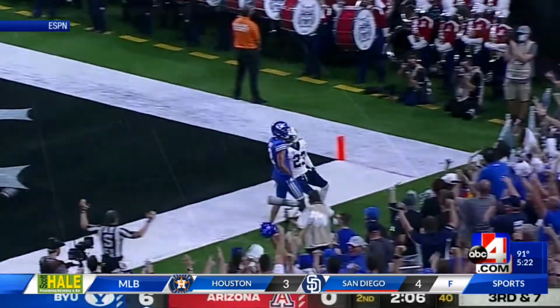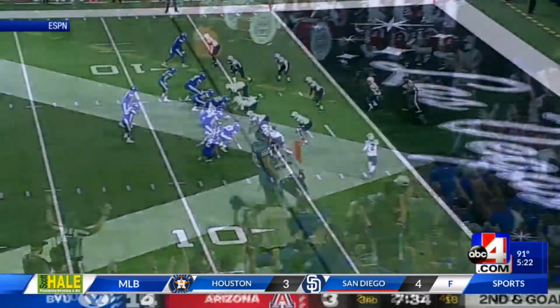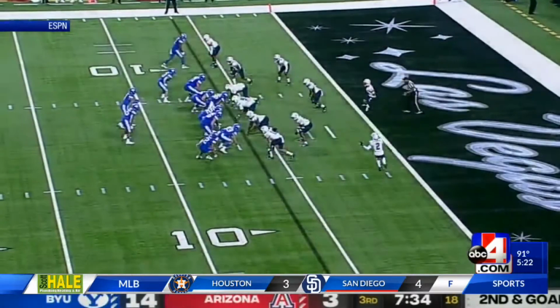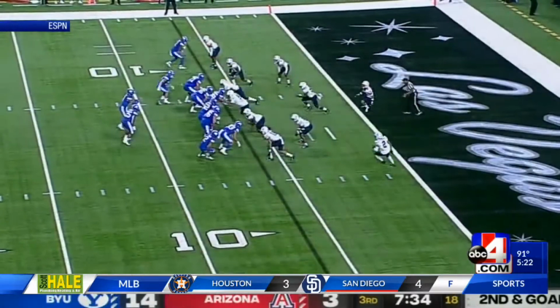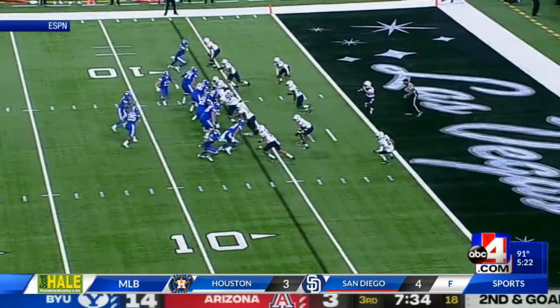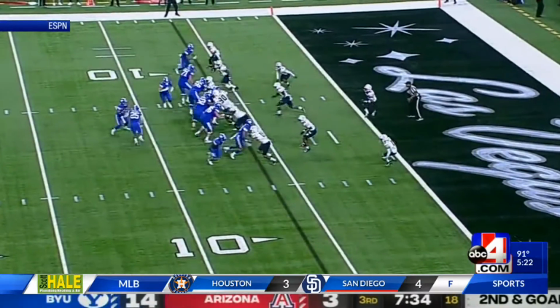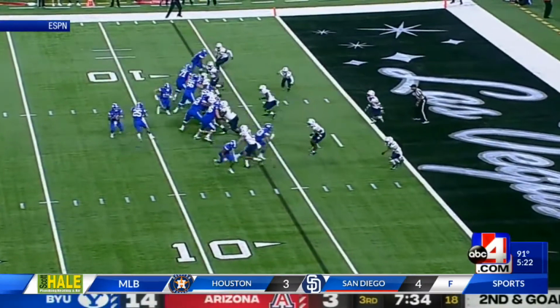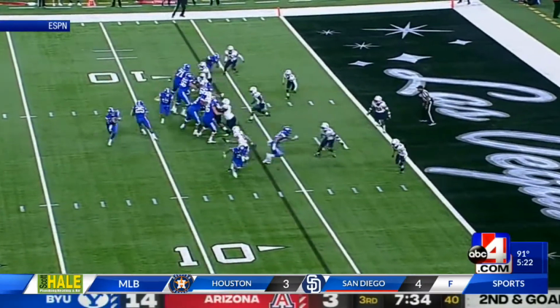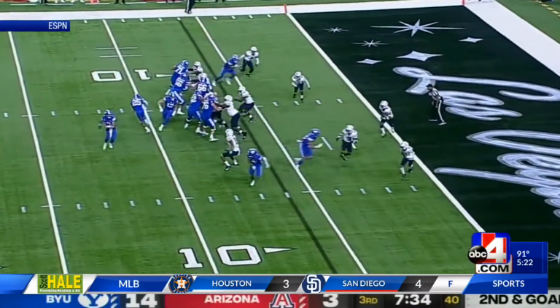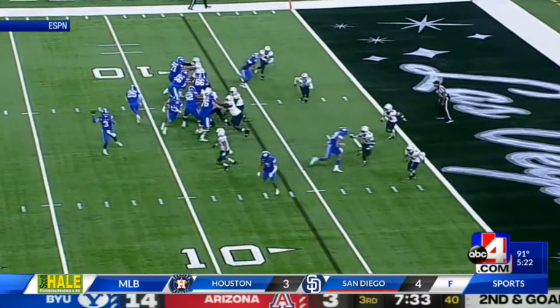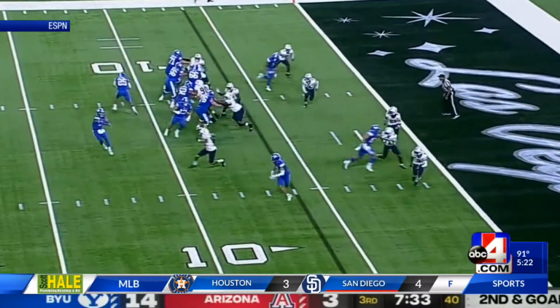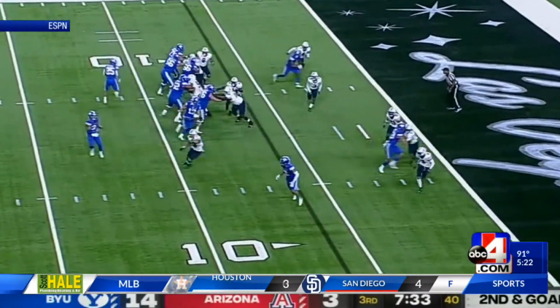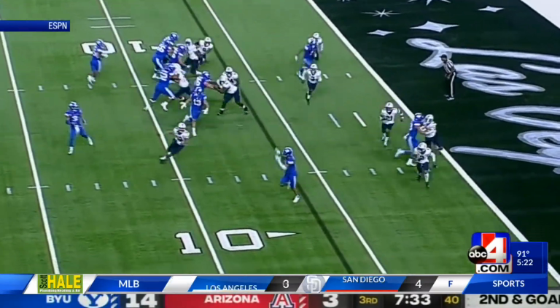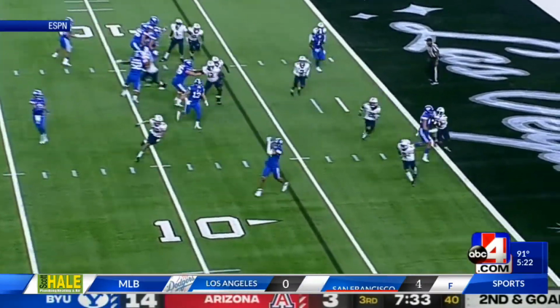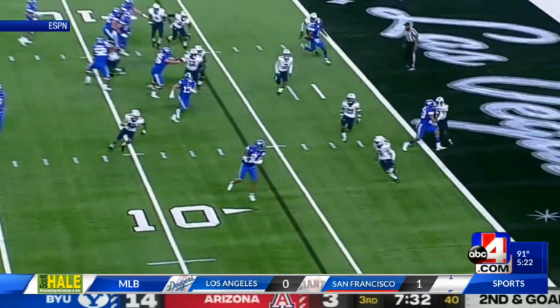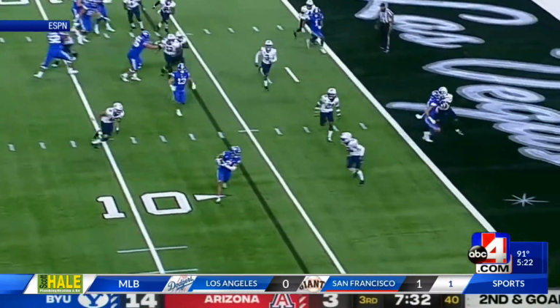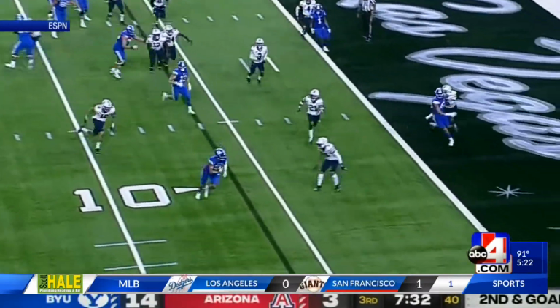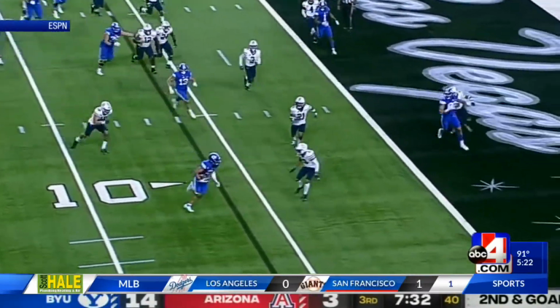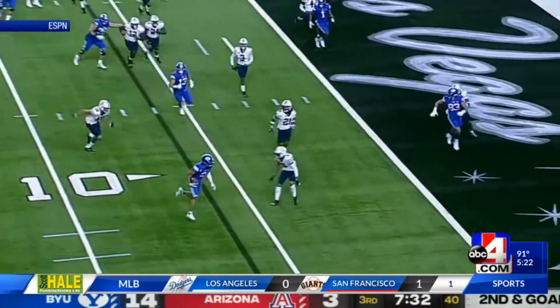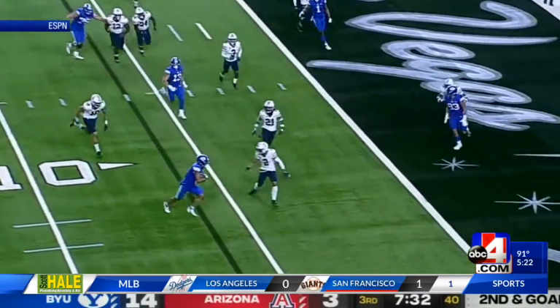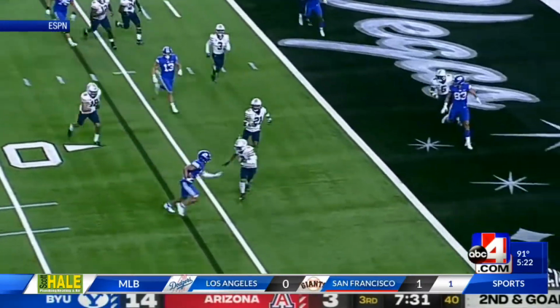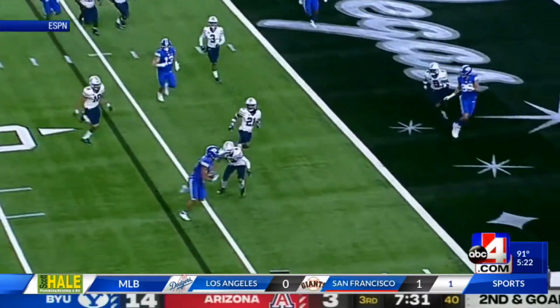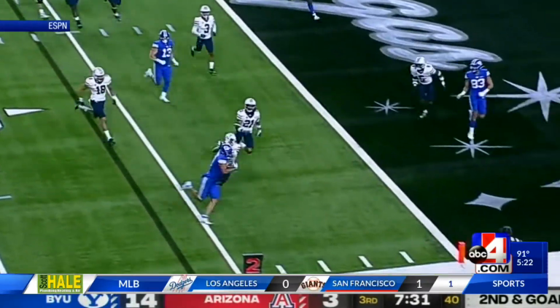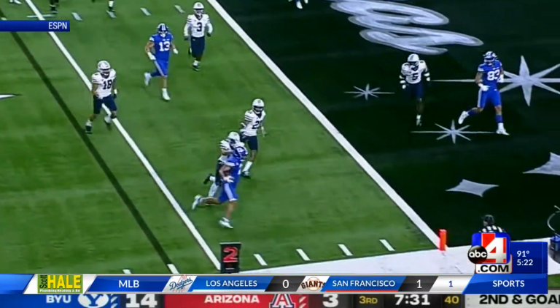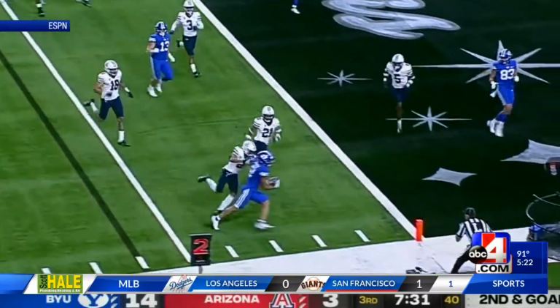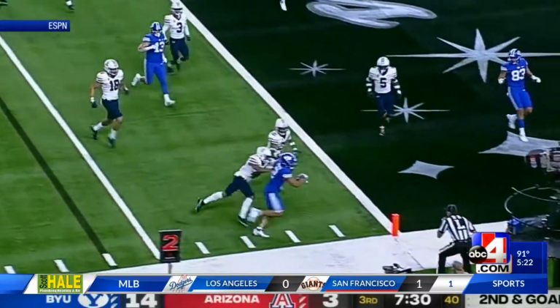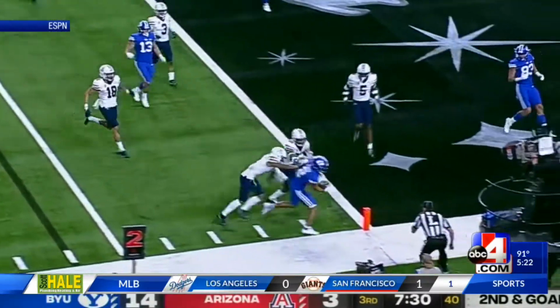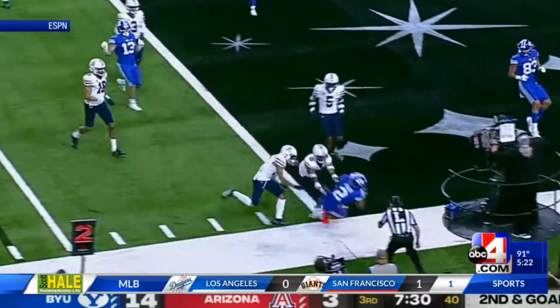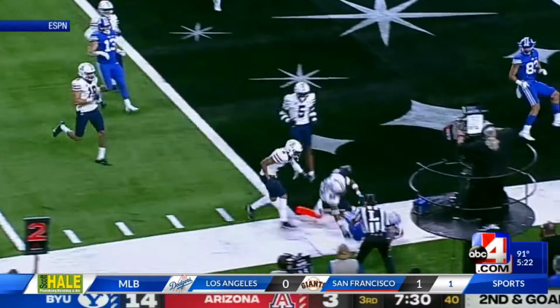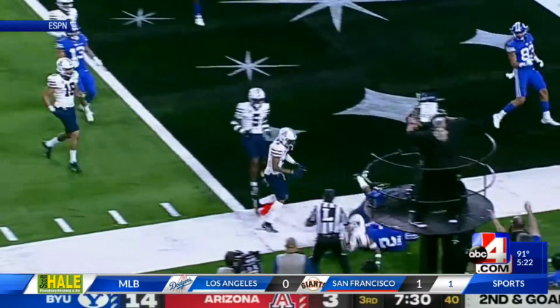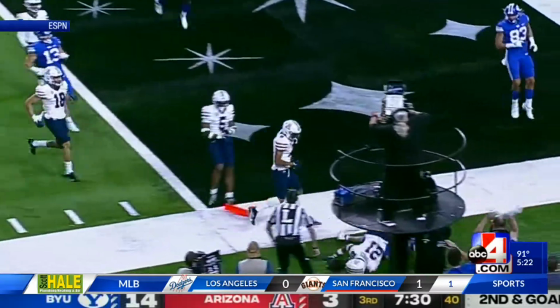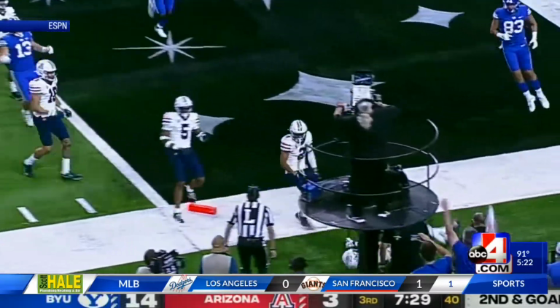The Cougars had another touchdown, this one again to Powell from six yards out. It looked like they were on cruise control.